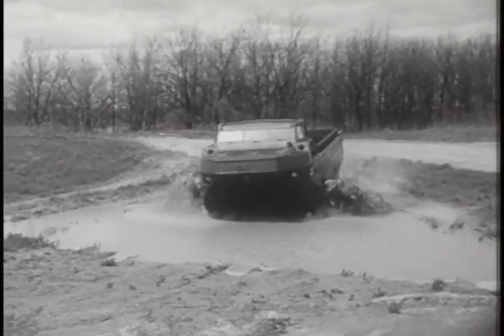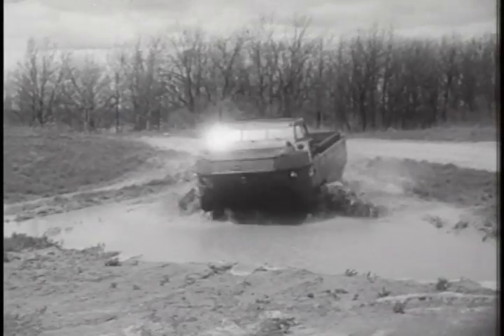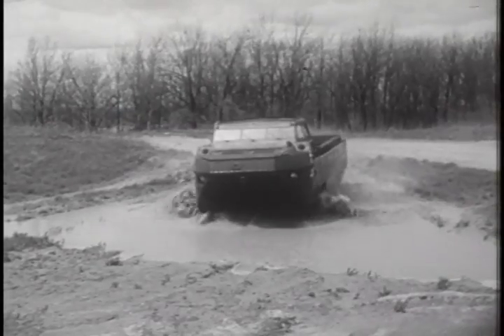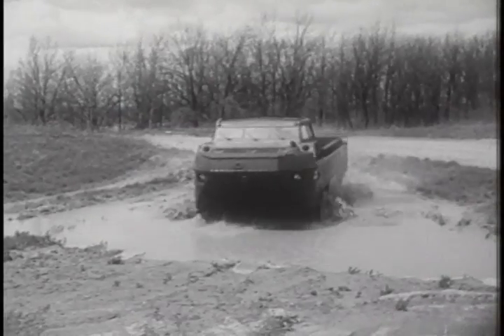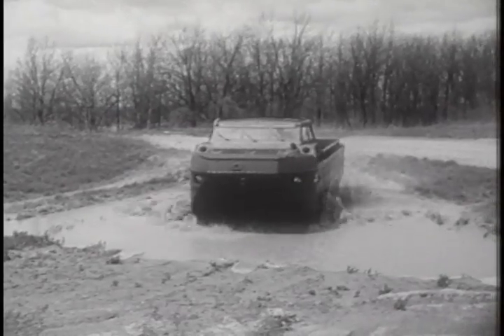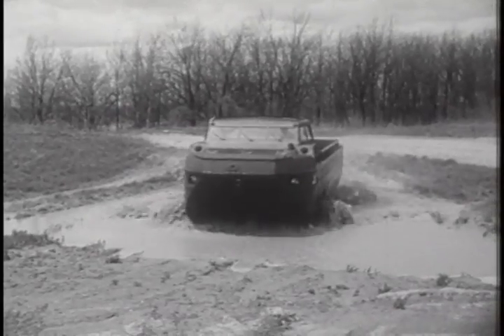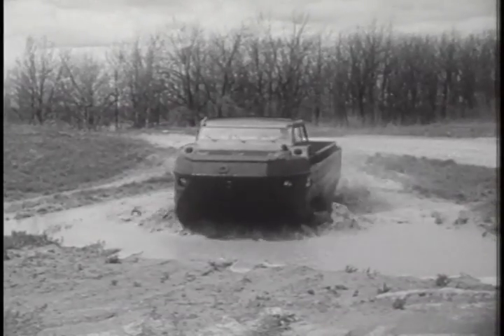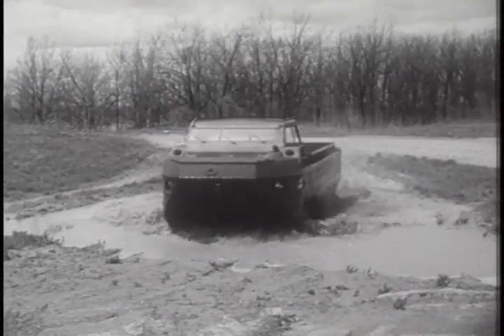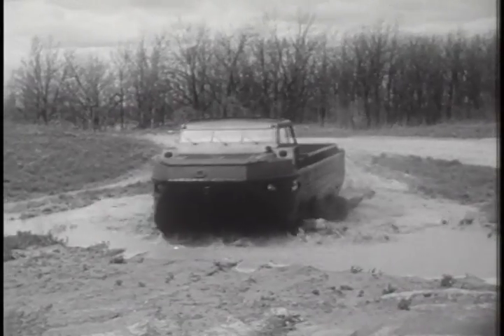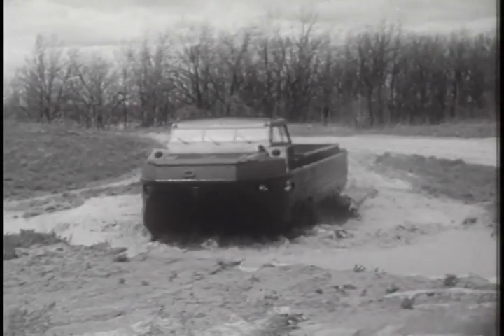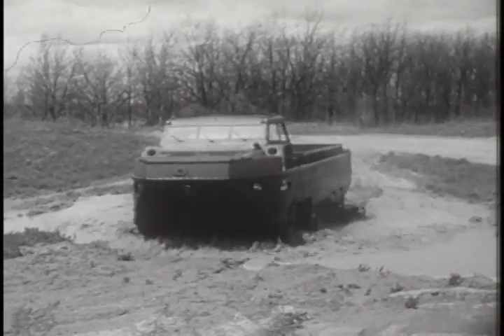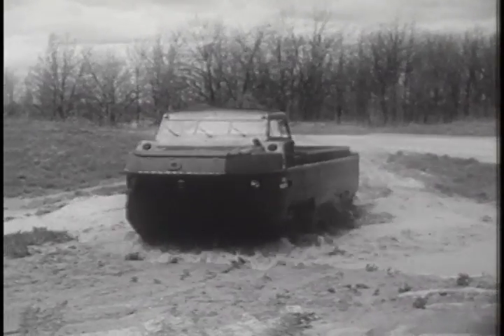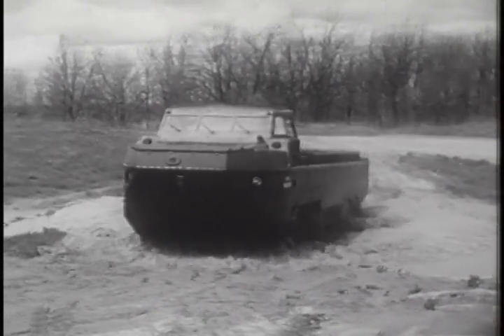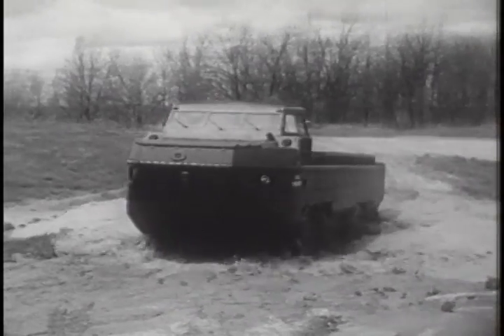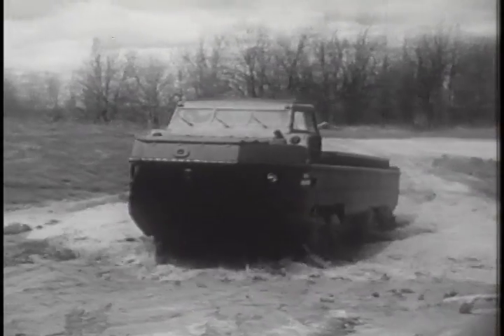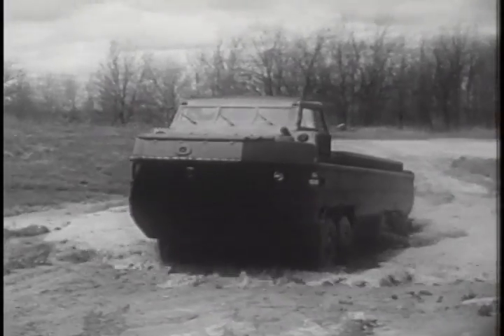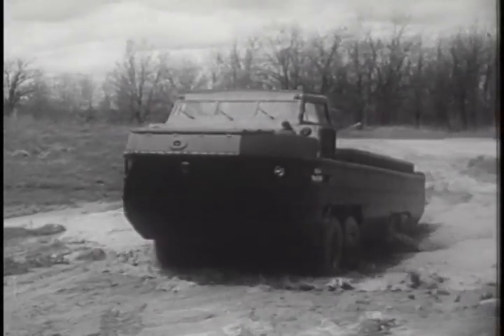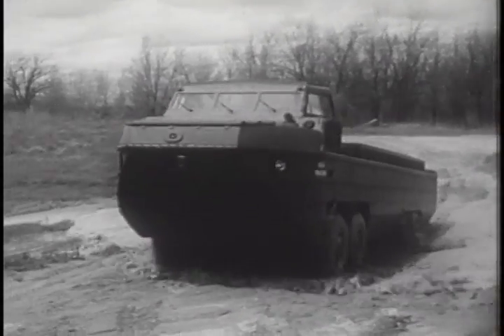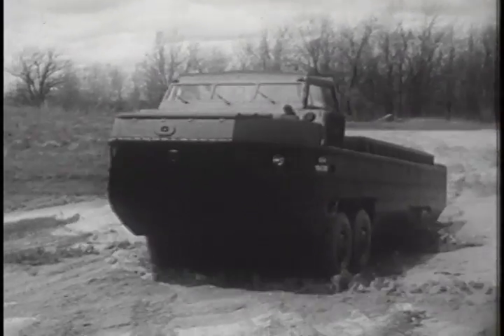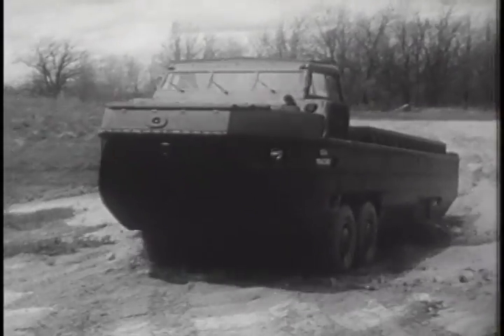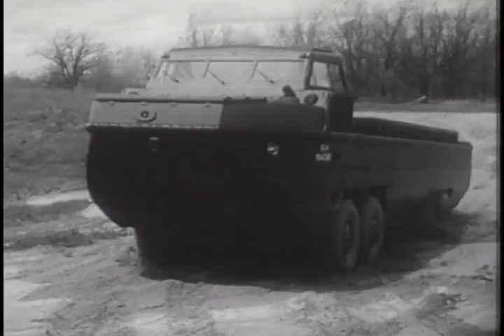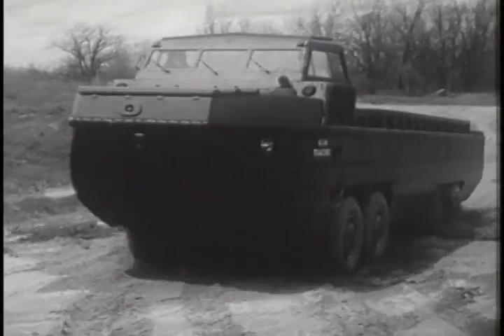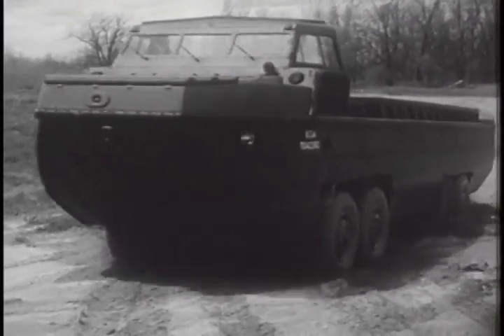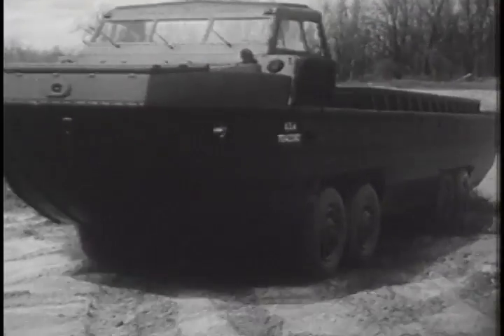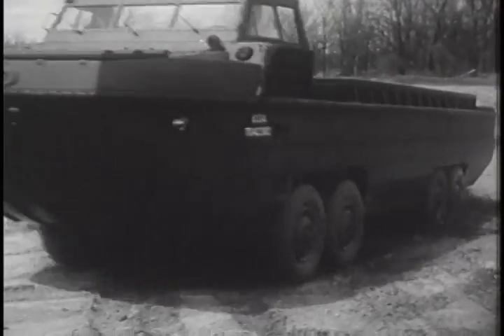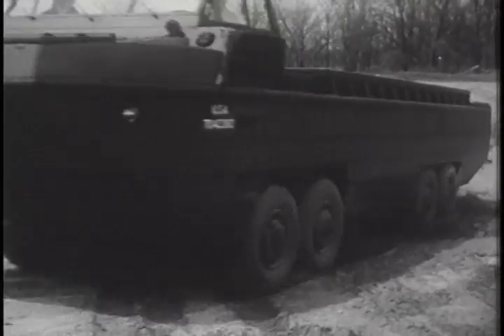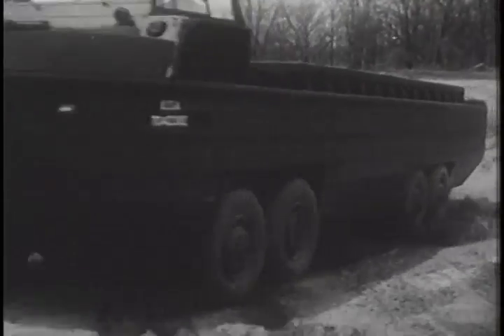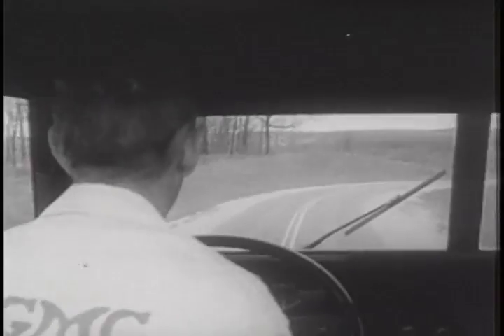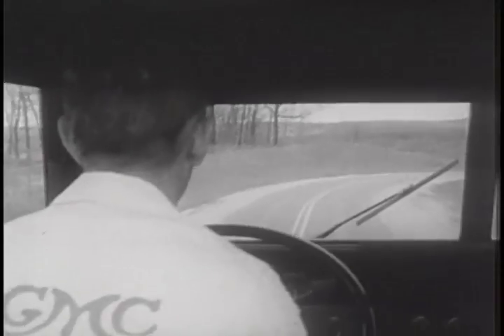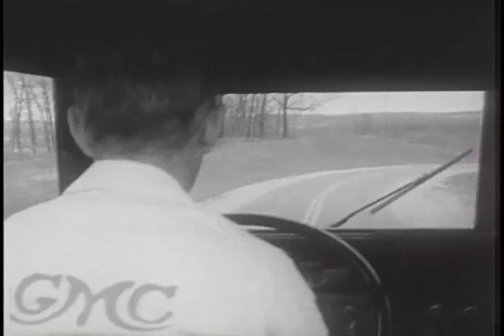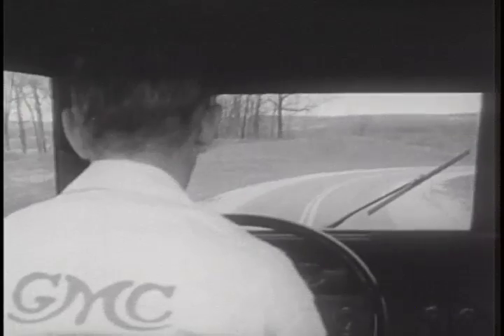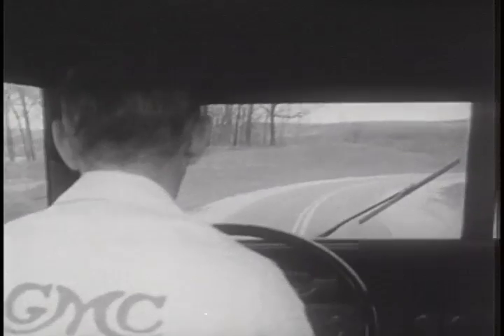Named the Drake, this eight-ton amphib has done all the Army has asked of it in rigorous tests.